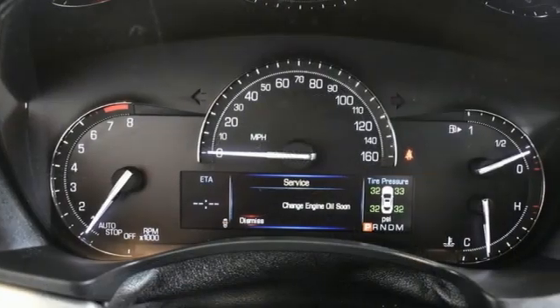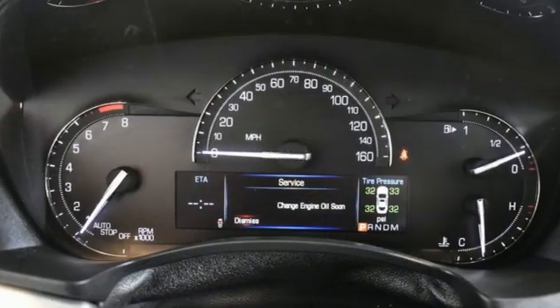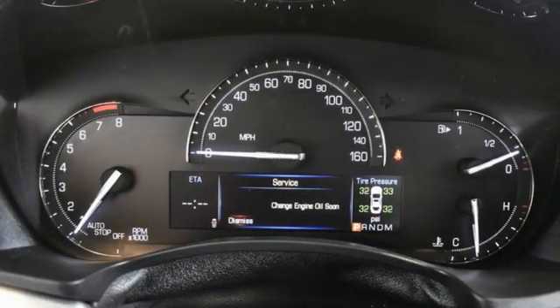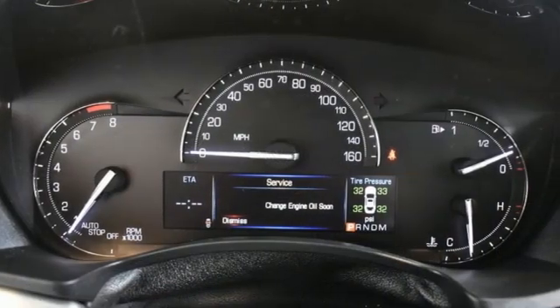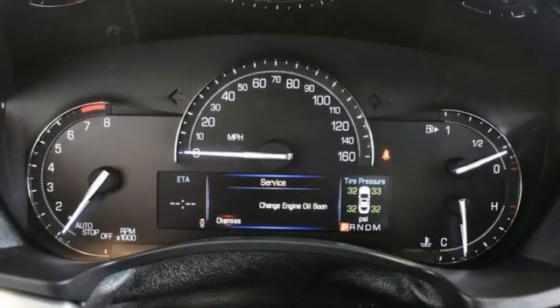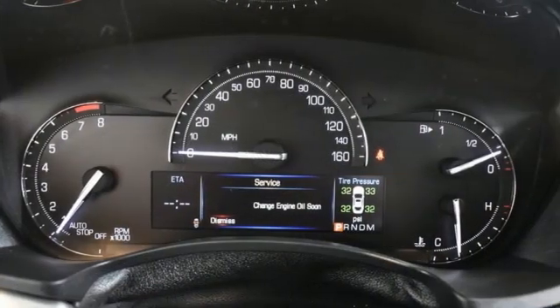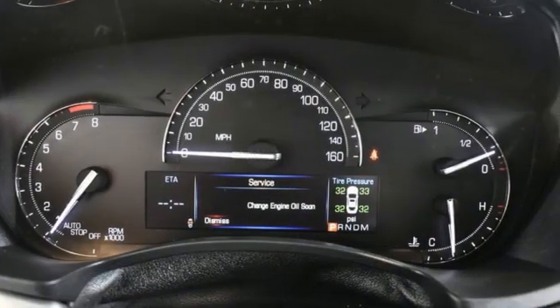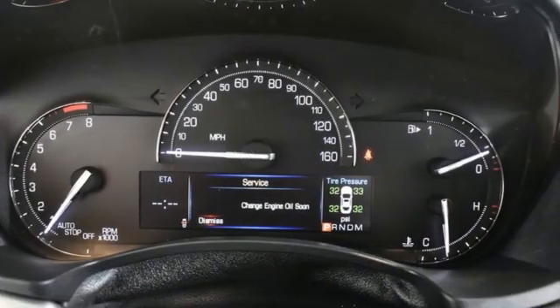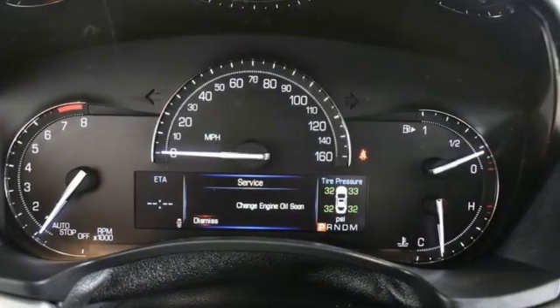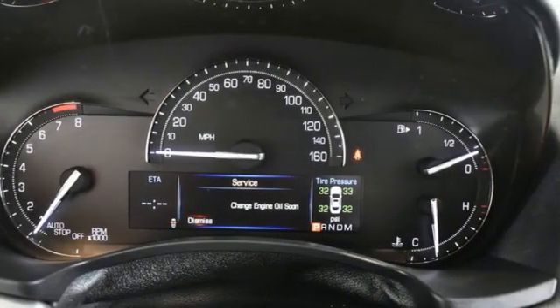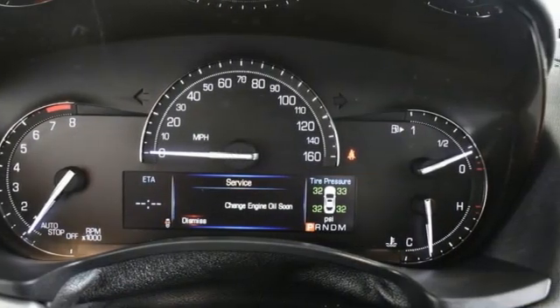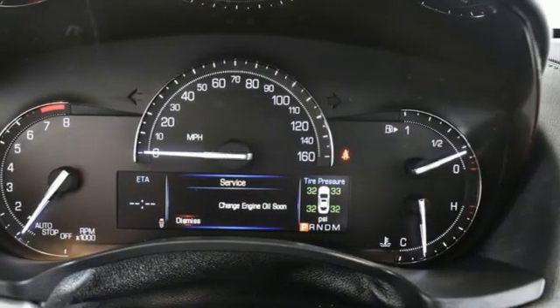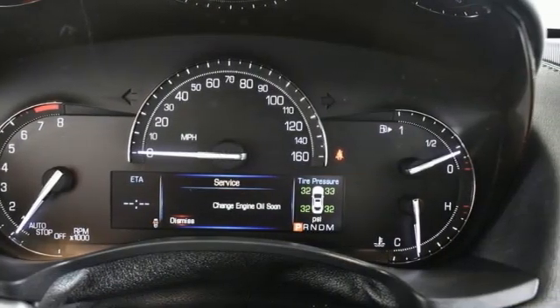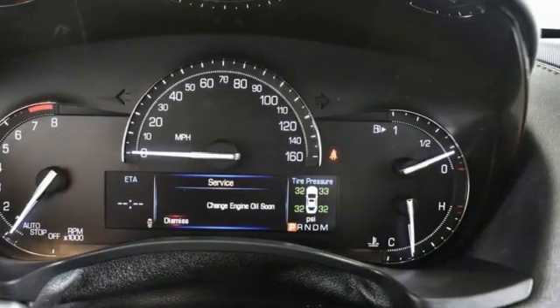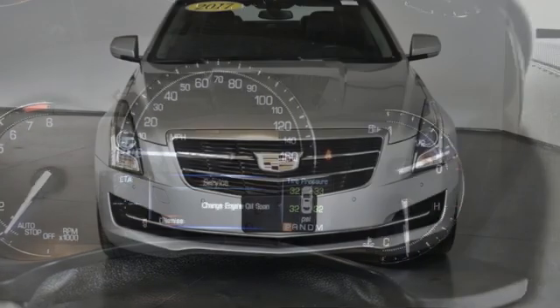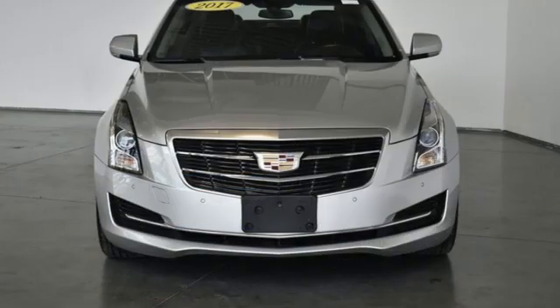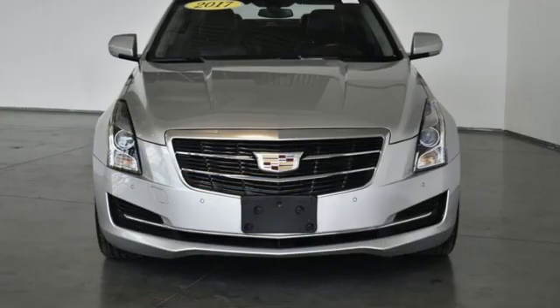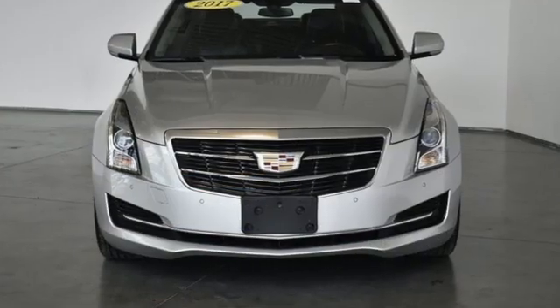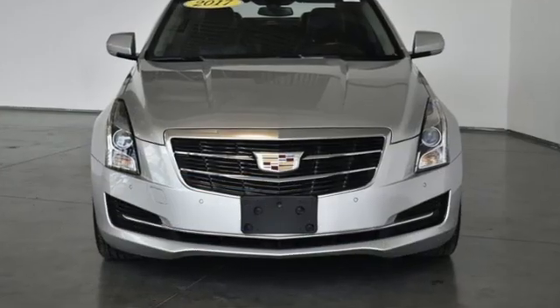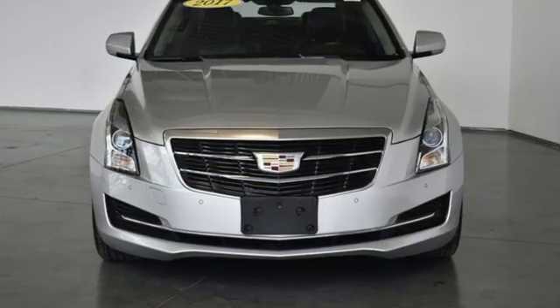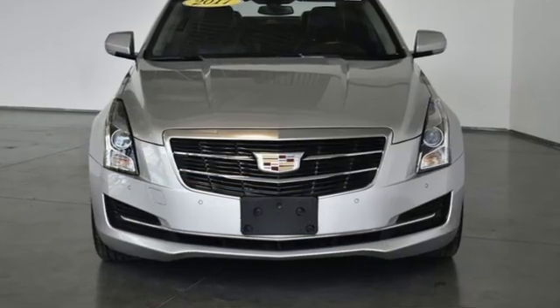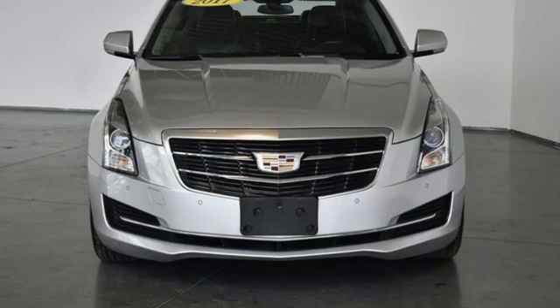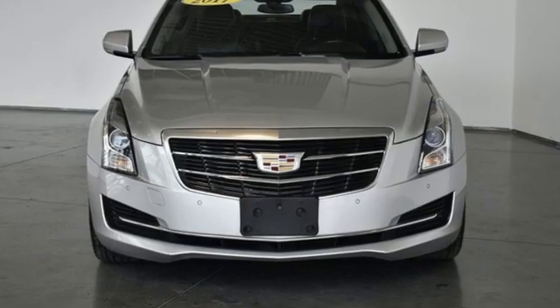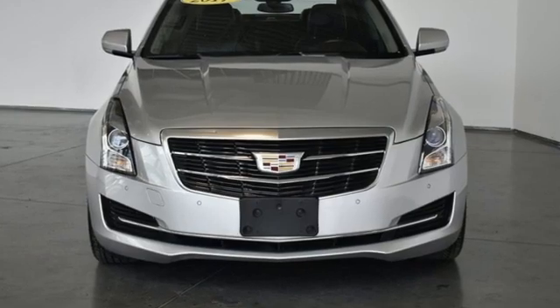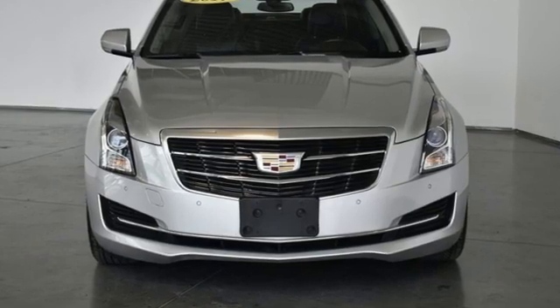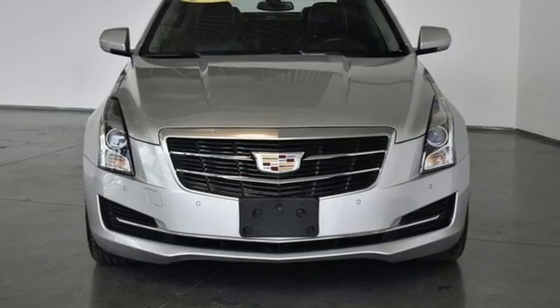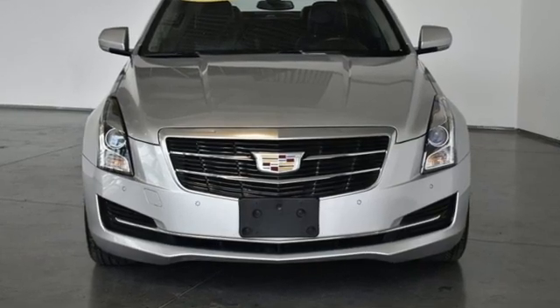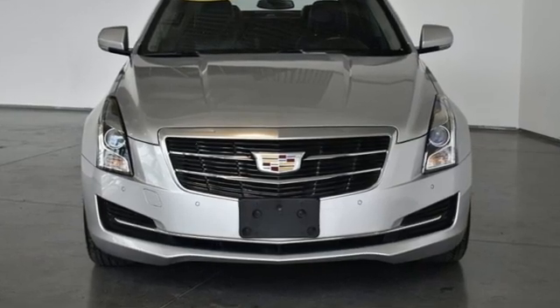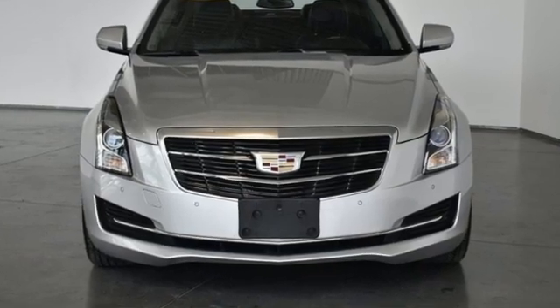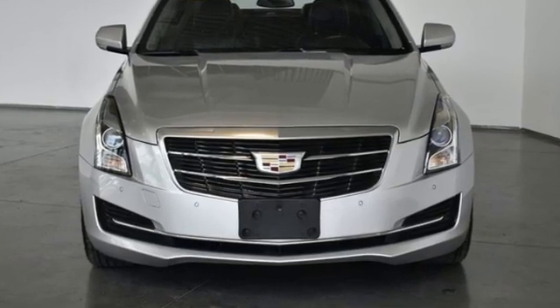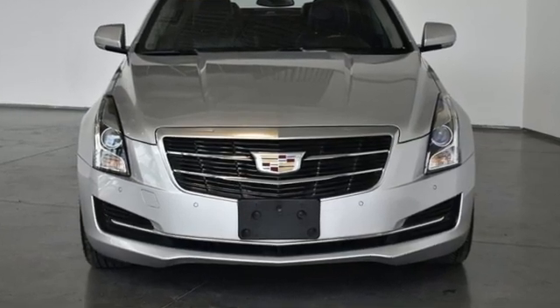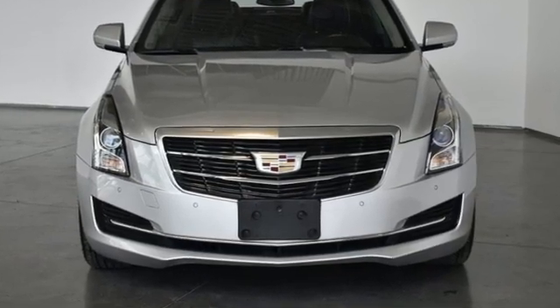The only thing better than owning a Cadillac is driving a Cadillac. You need to drive it to believe it. See it for yourself today.